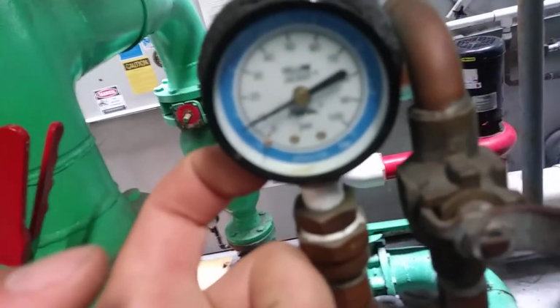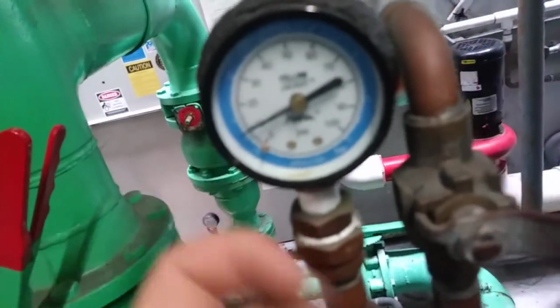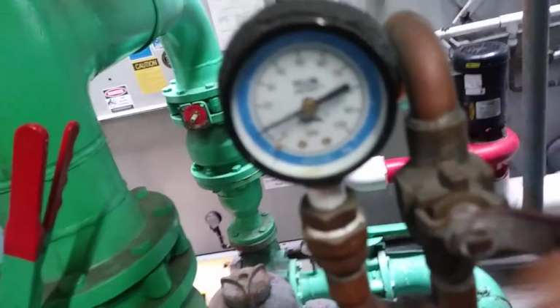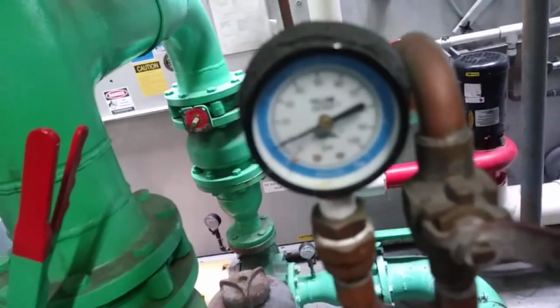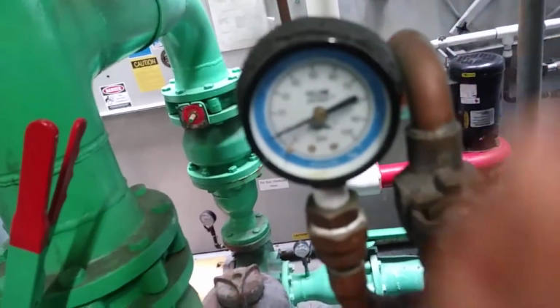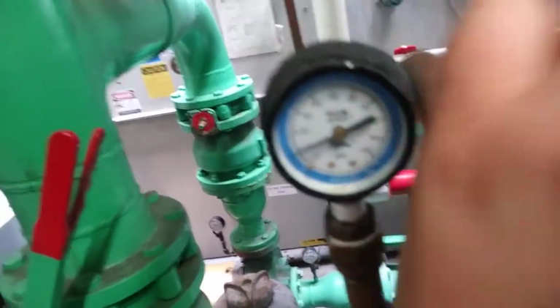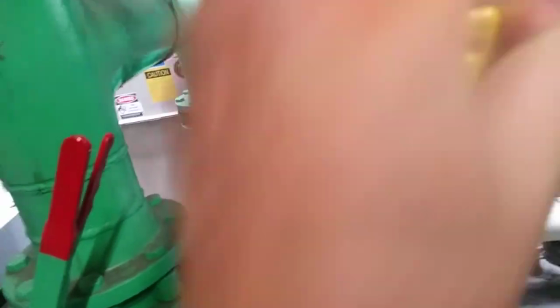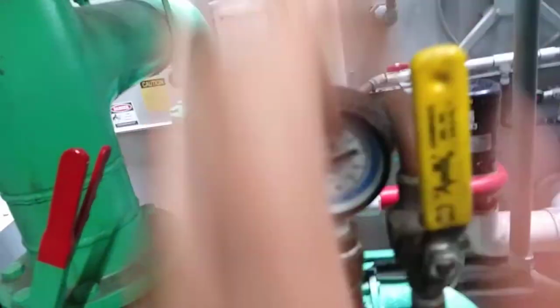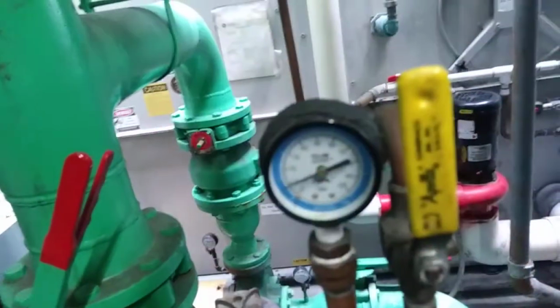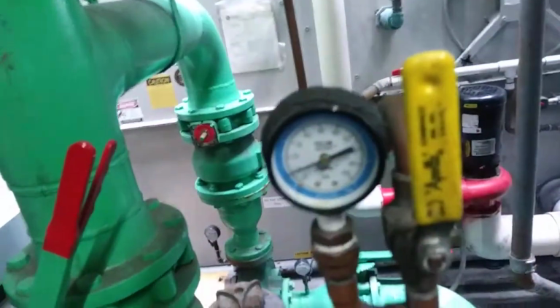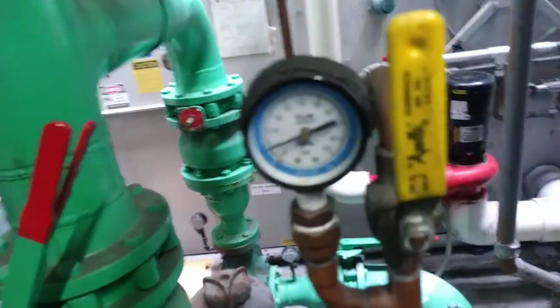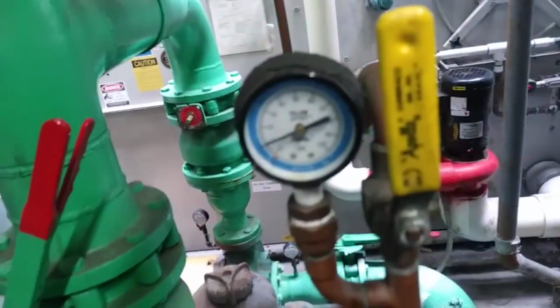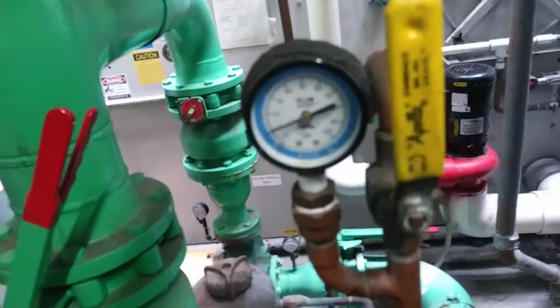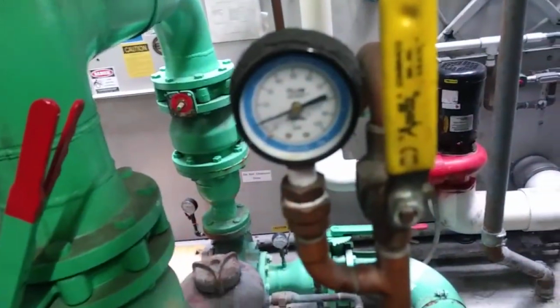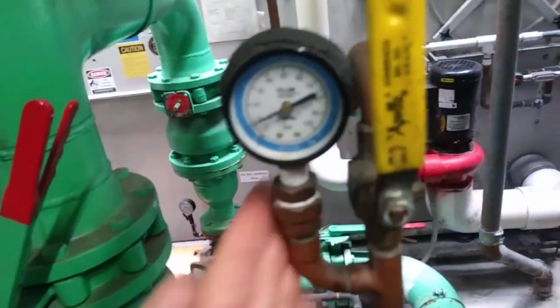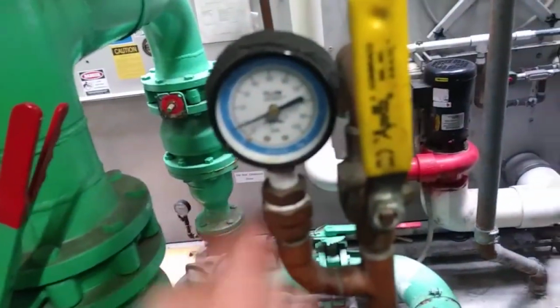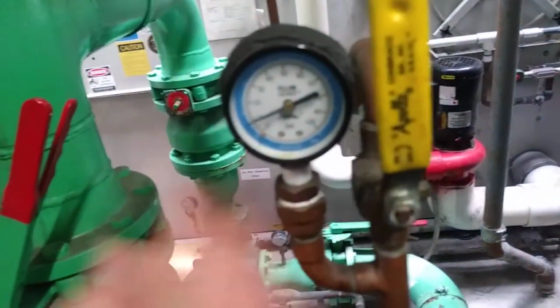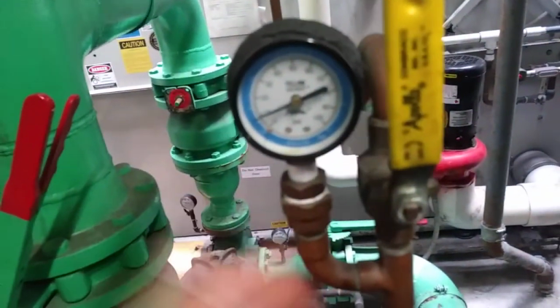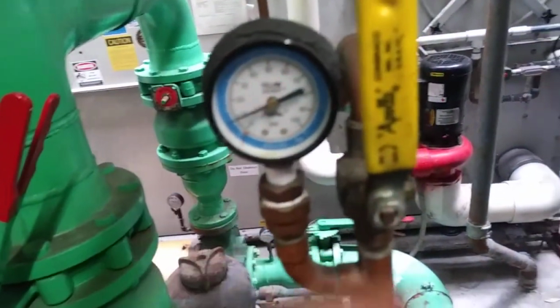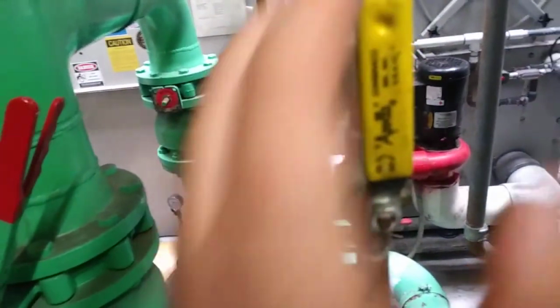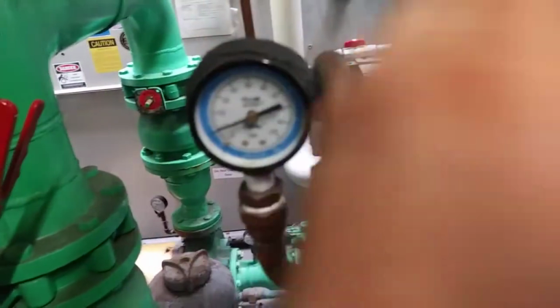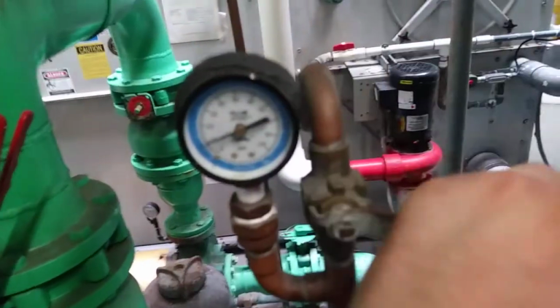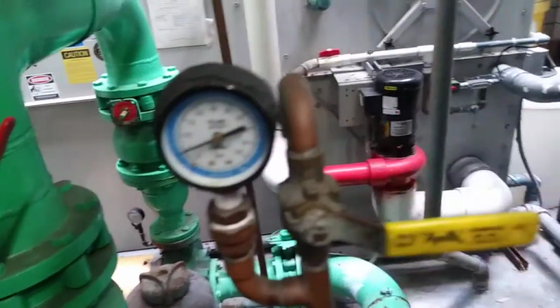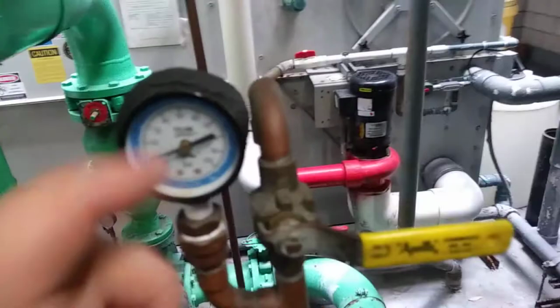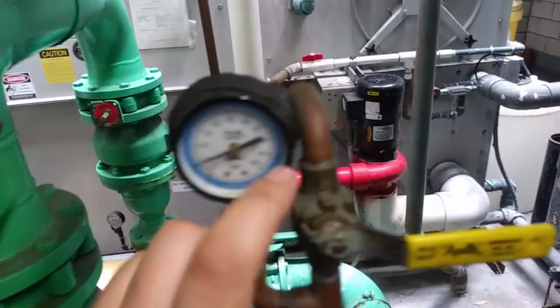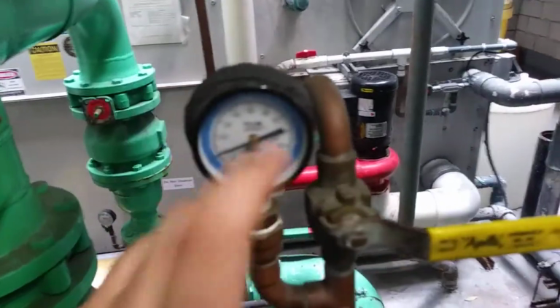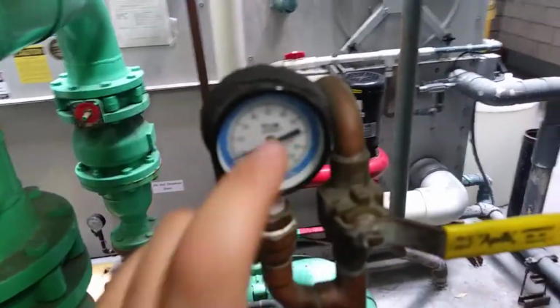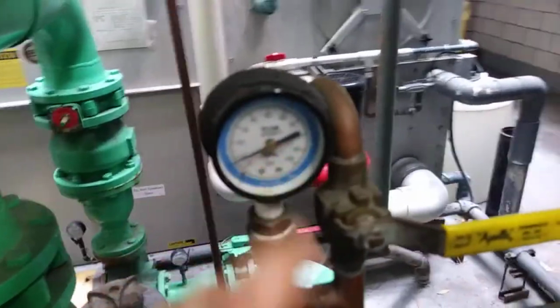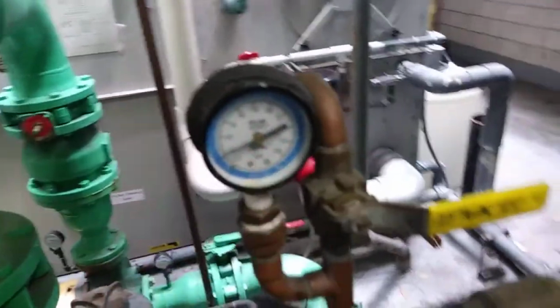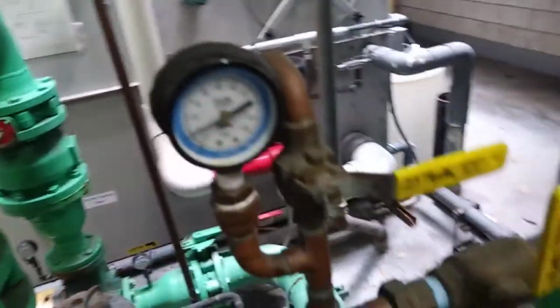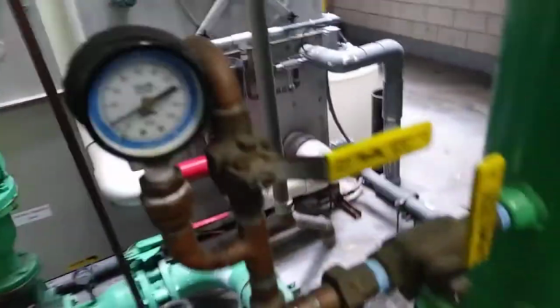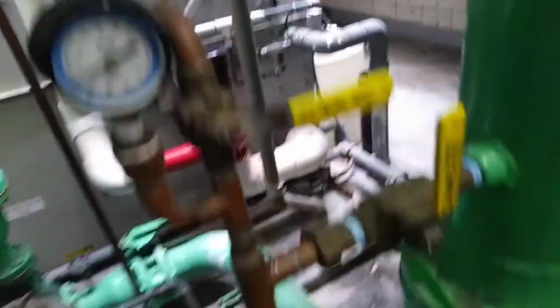You can see there's still some static pressure in there — it's holding at 10 even when it's empty, so yeah, probably a bad pressure gauge there.